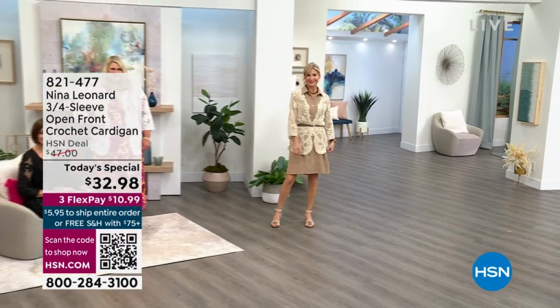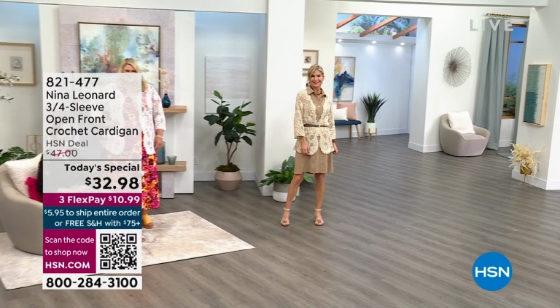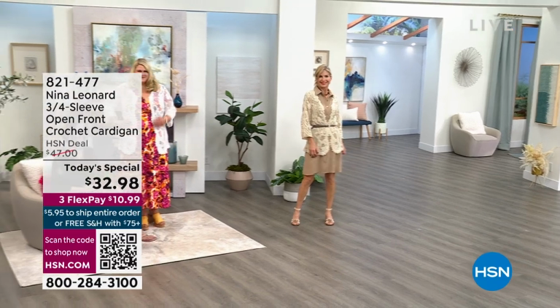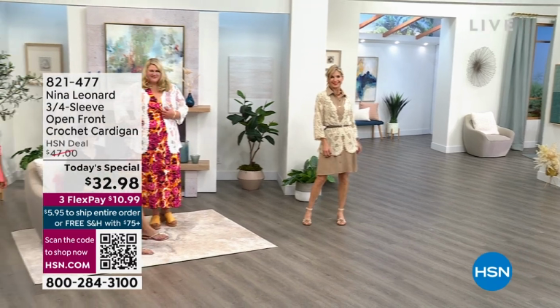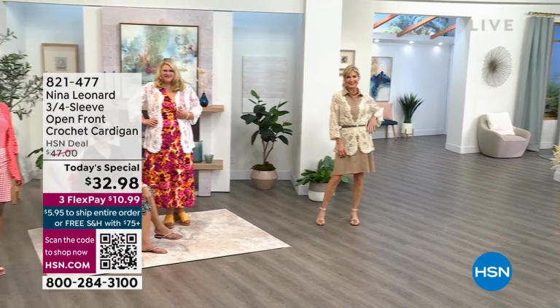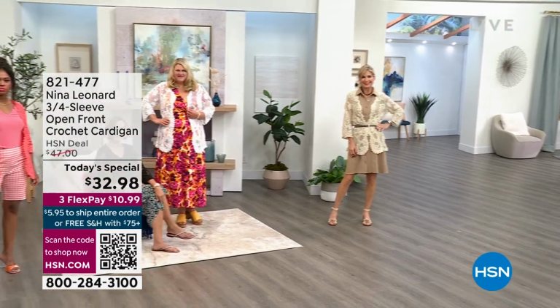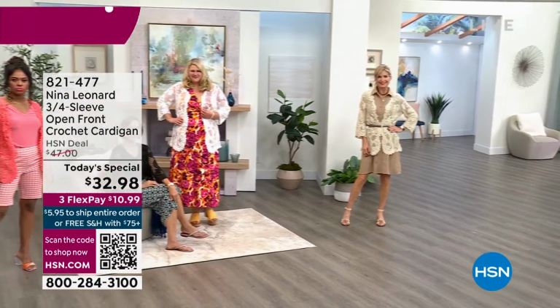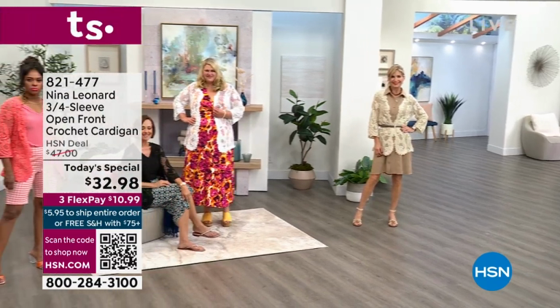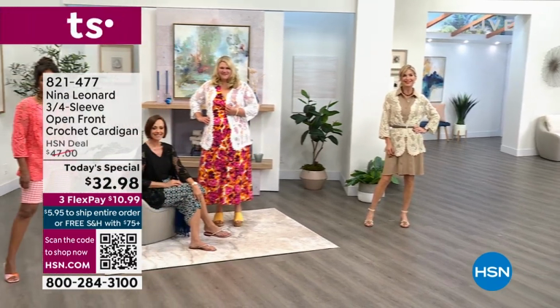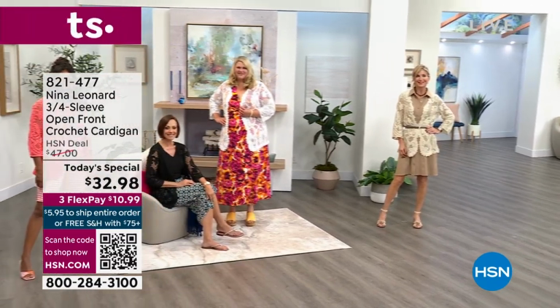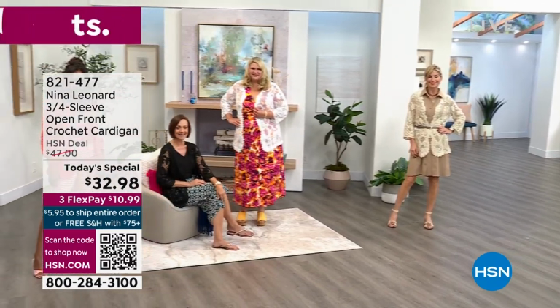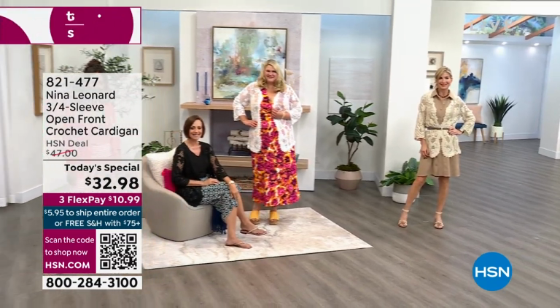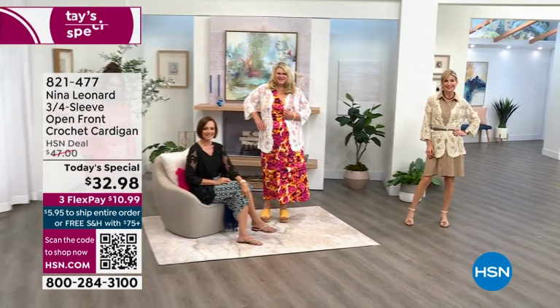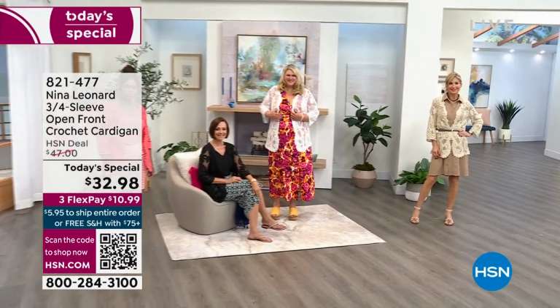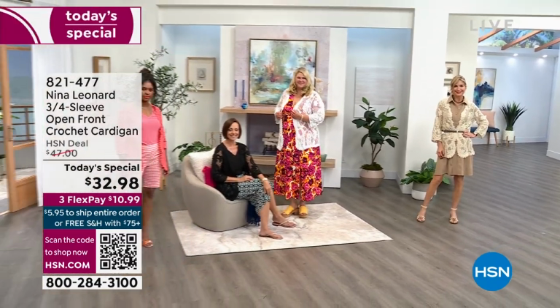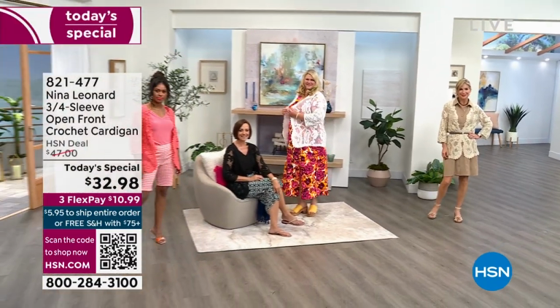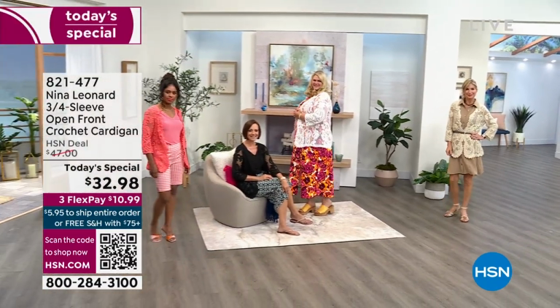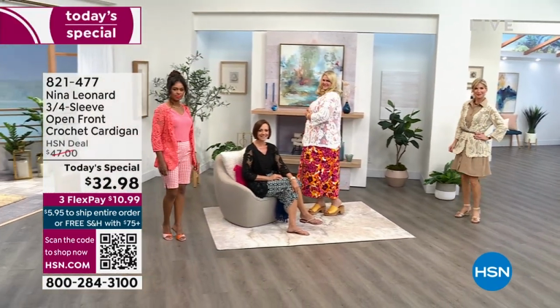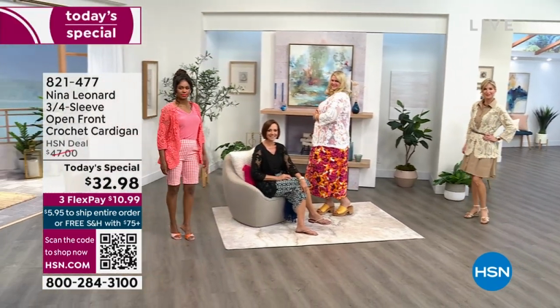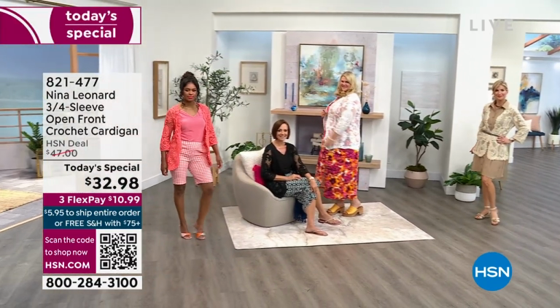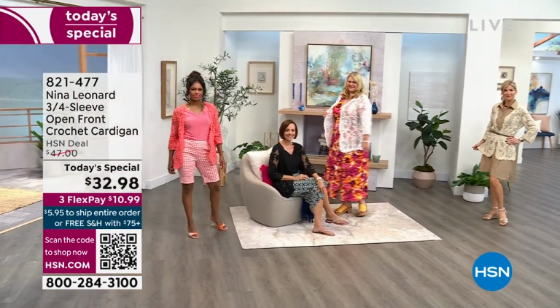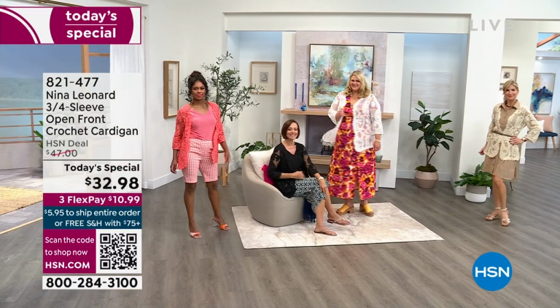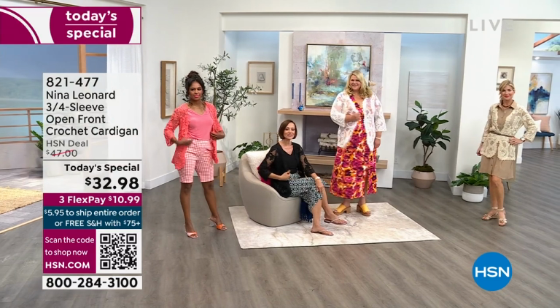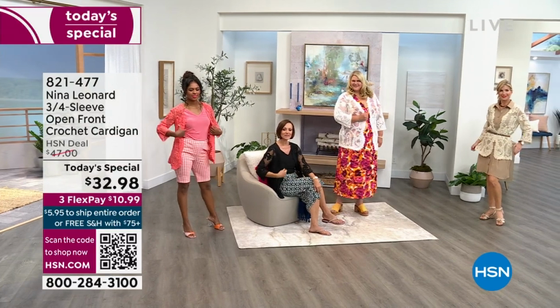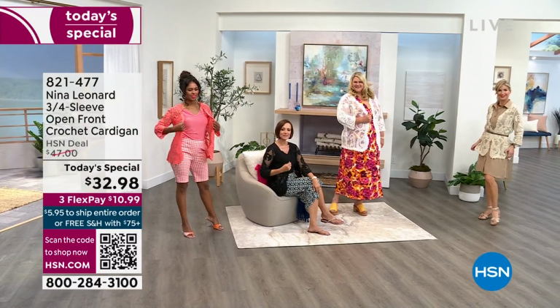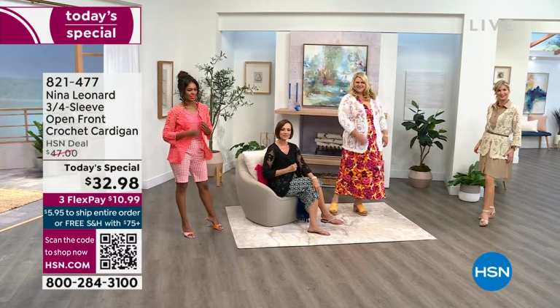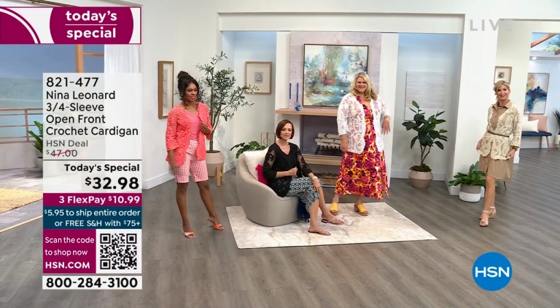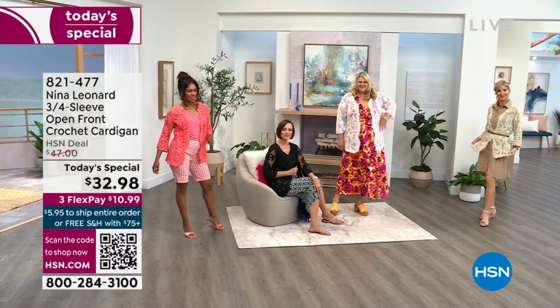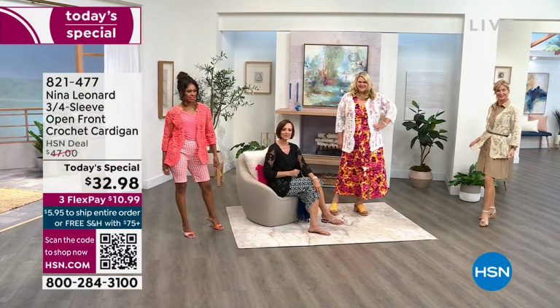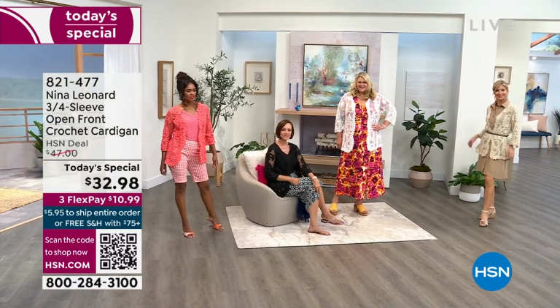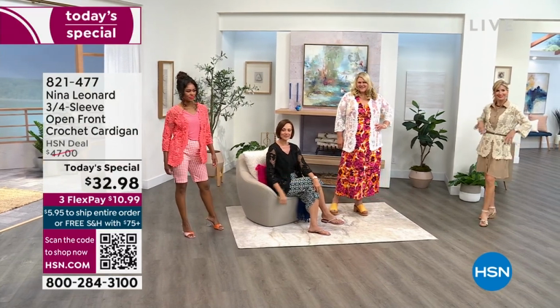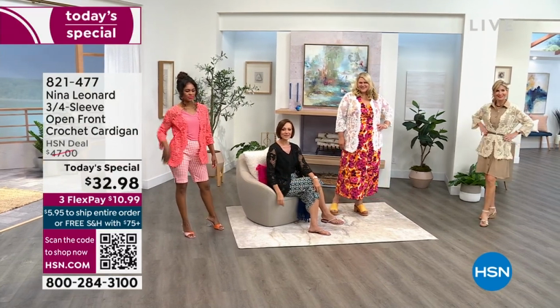Extra small, small, medium, large, 1X, 2X, 3X — we're all different sizes, and we all look amazing in this.